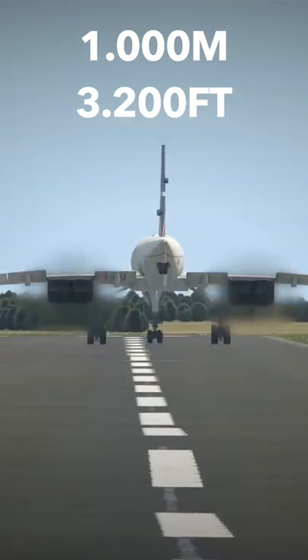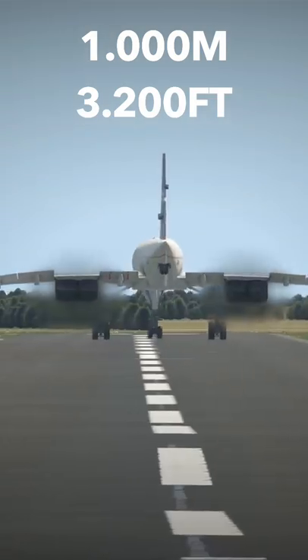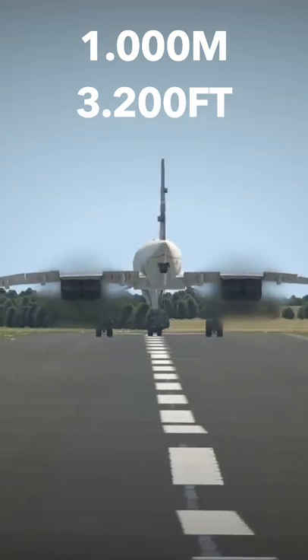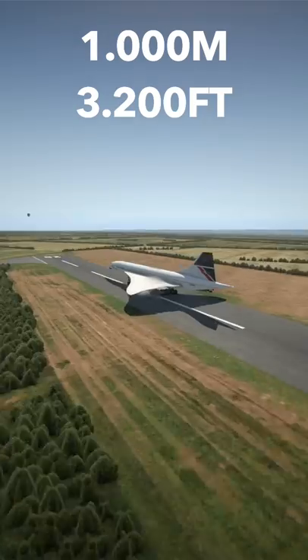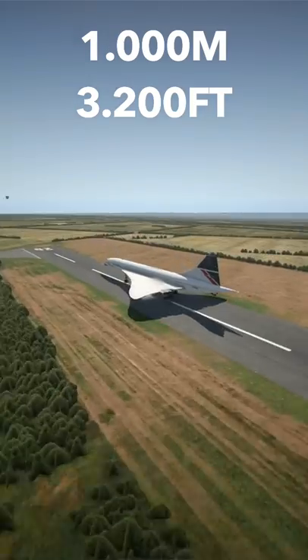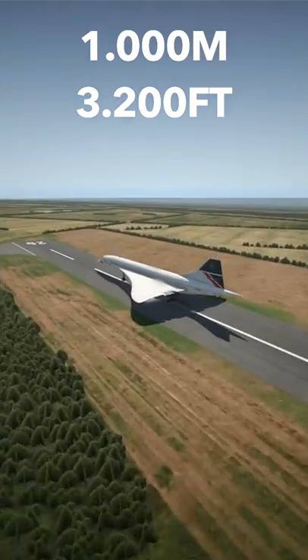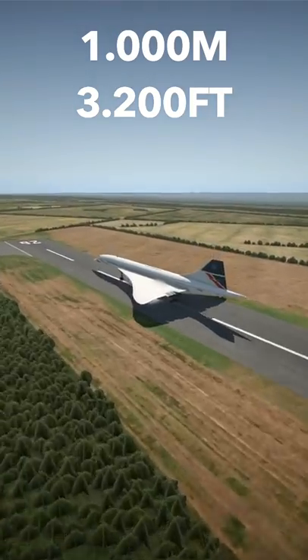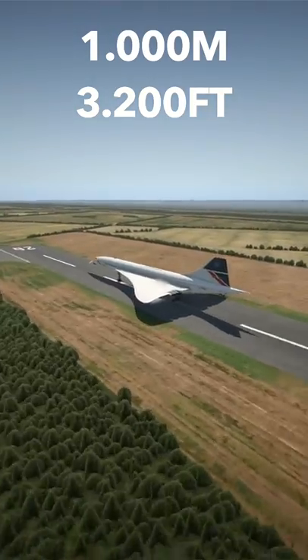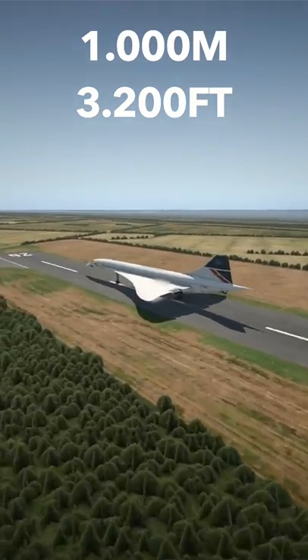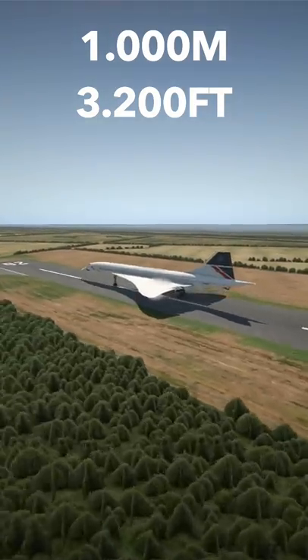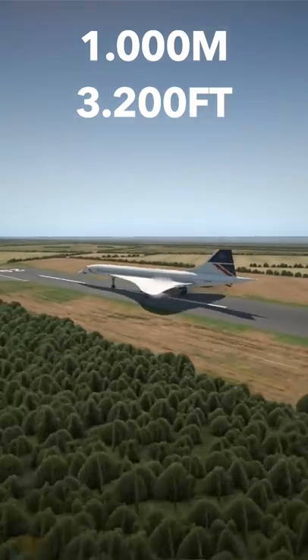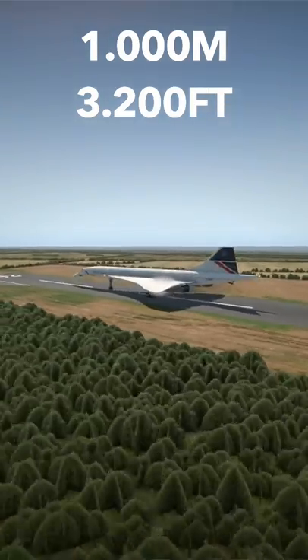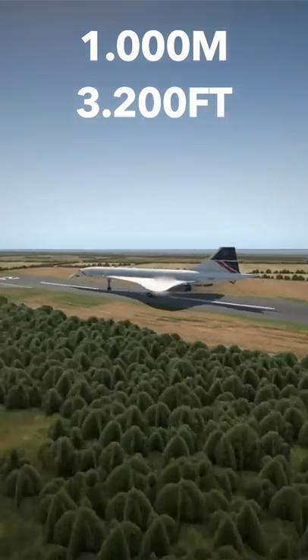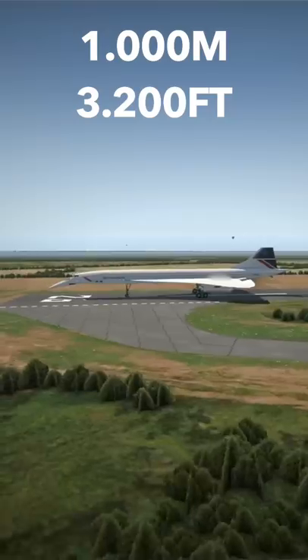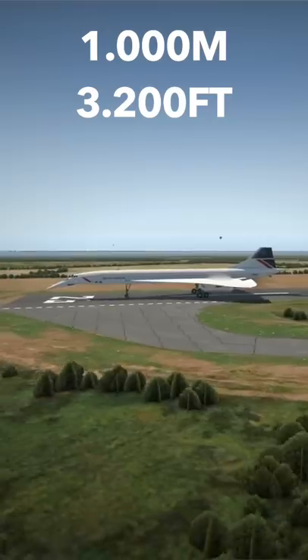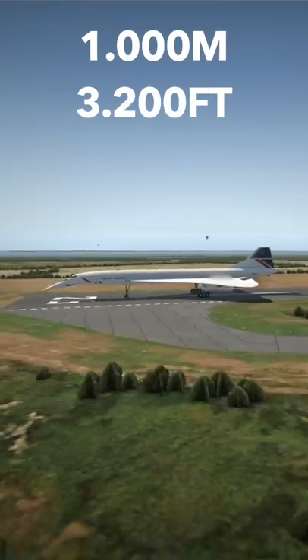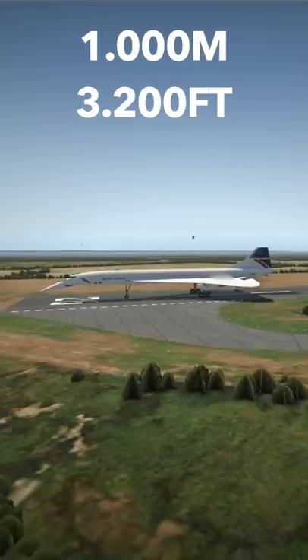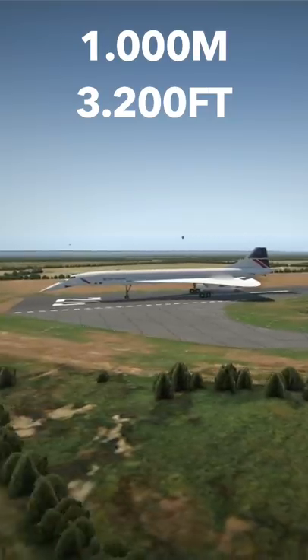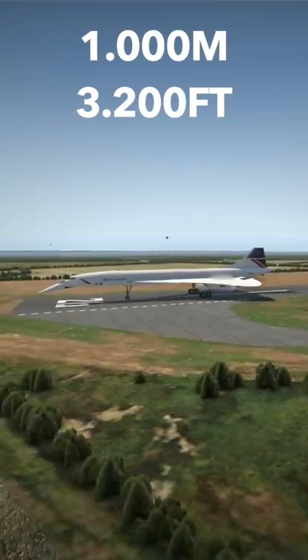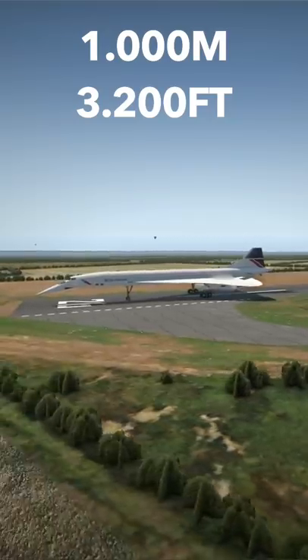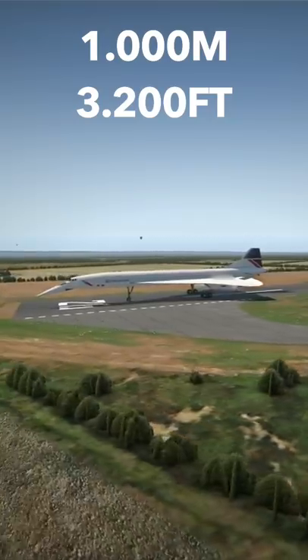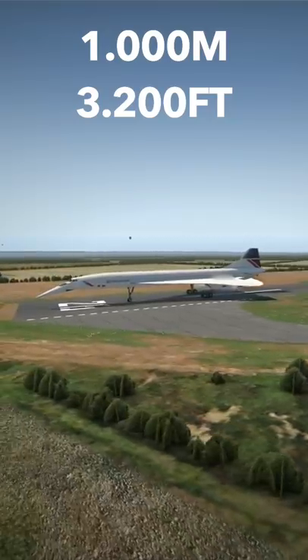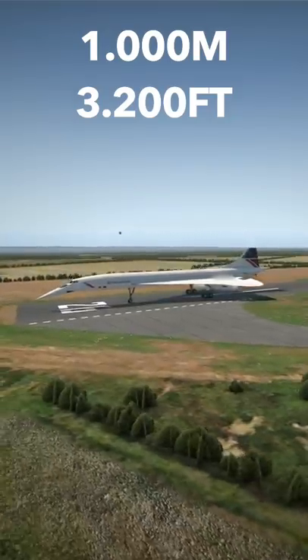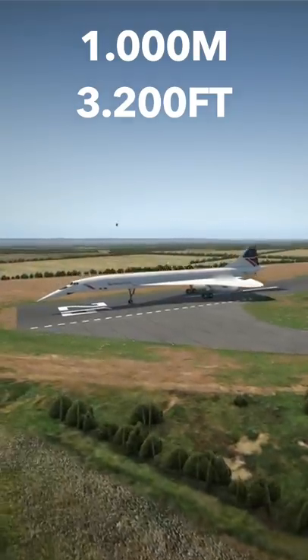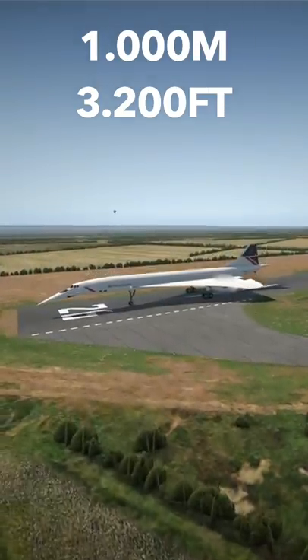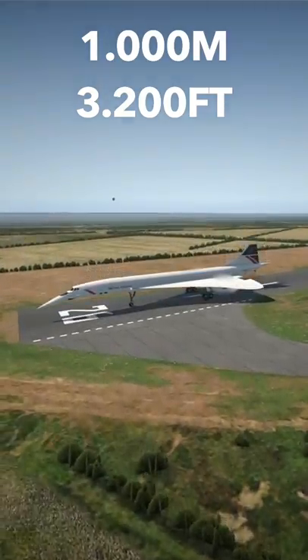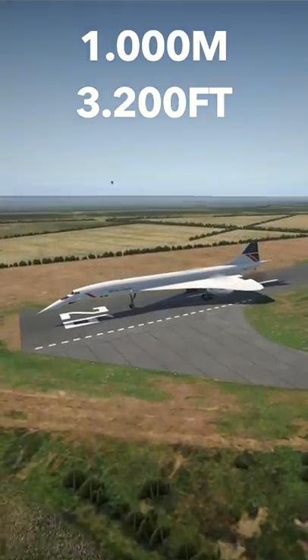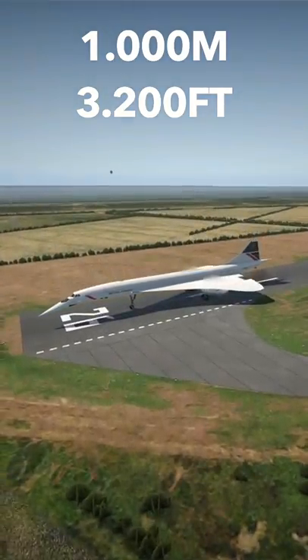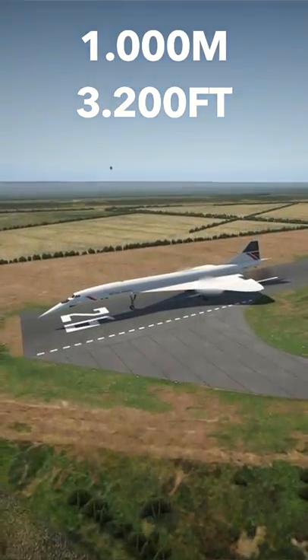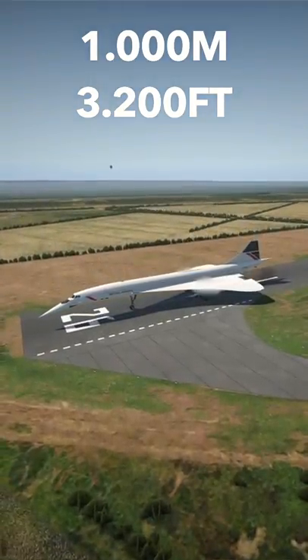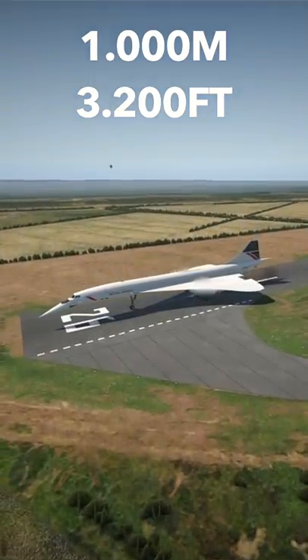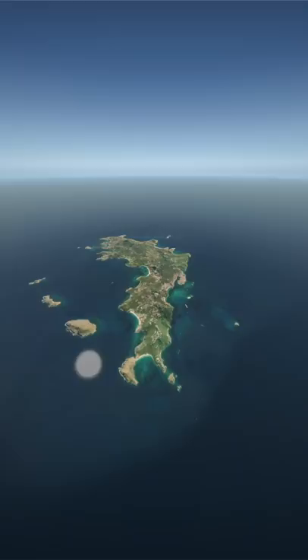We are getting very close to the end of the runway, but we have stopped. That is very nice, let's move on.